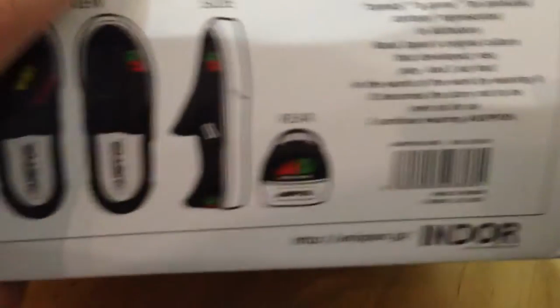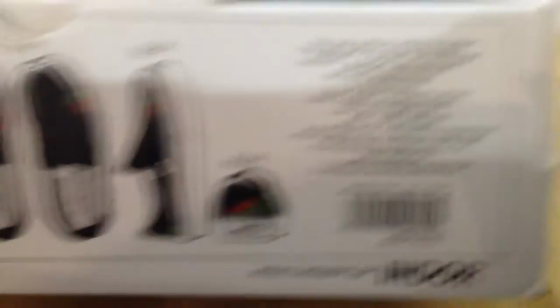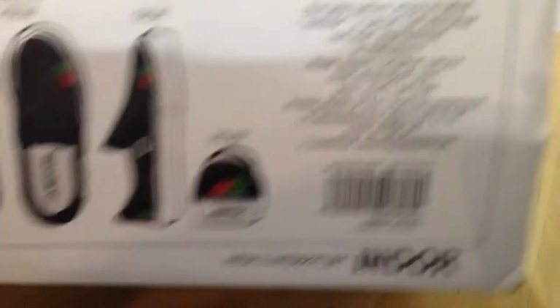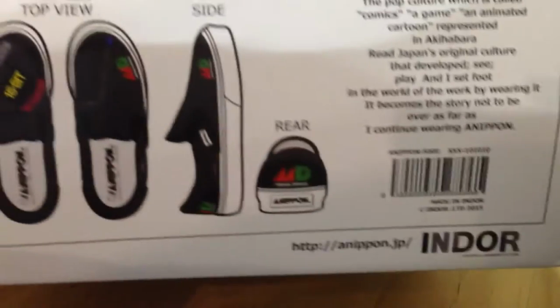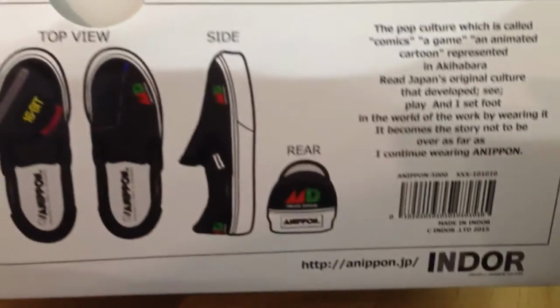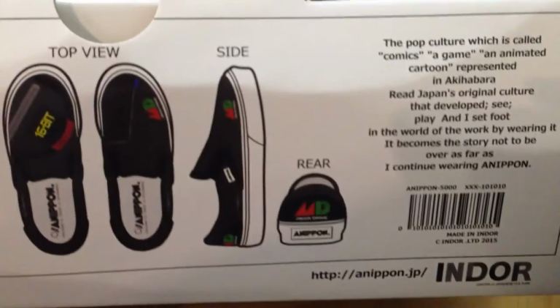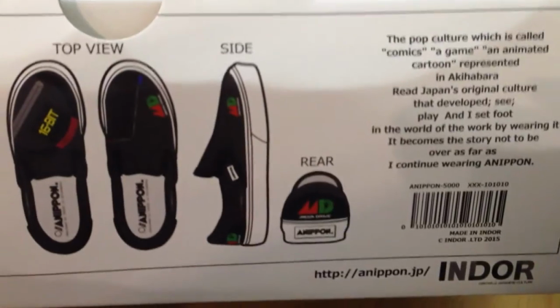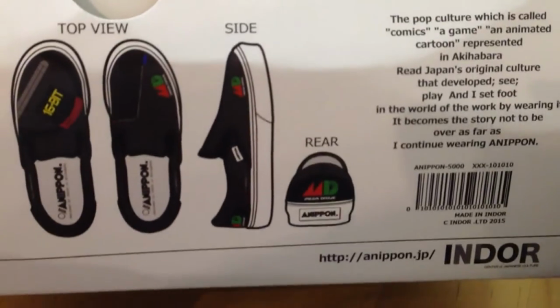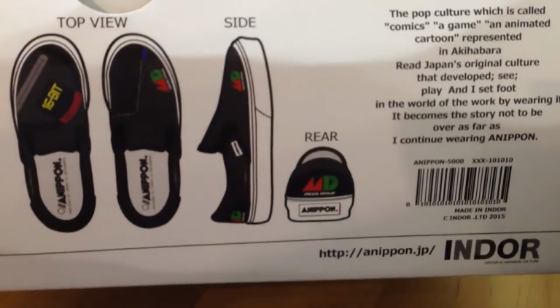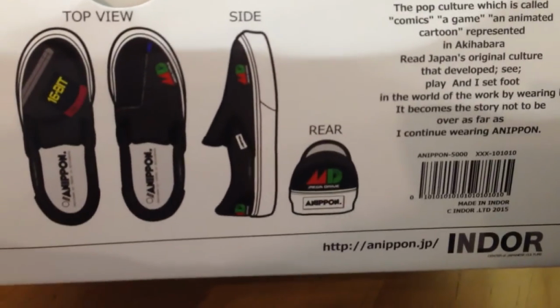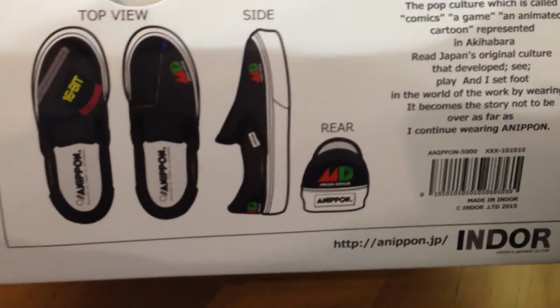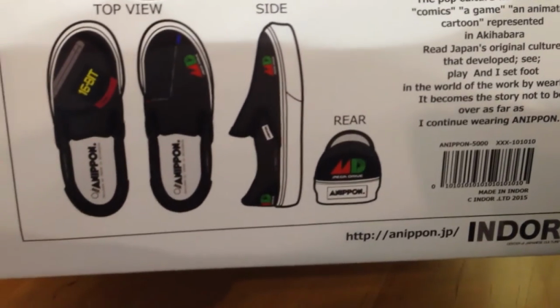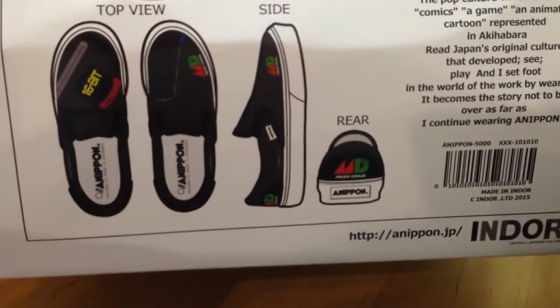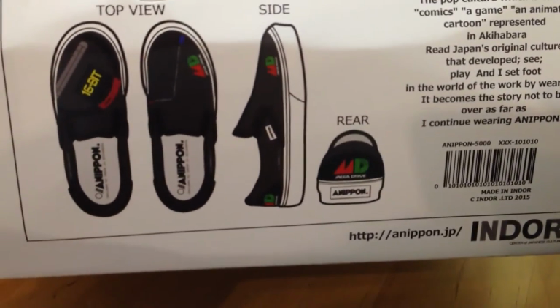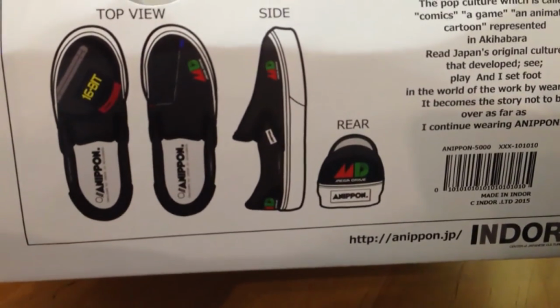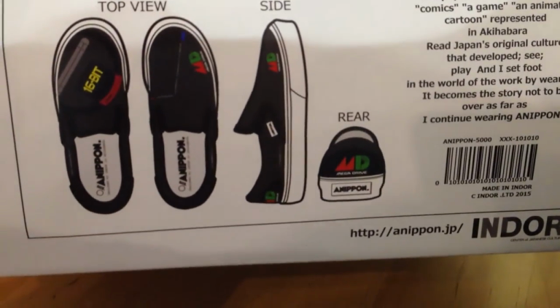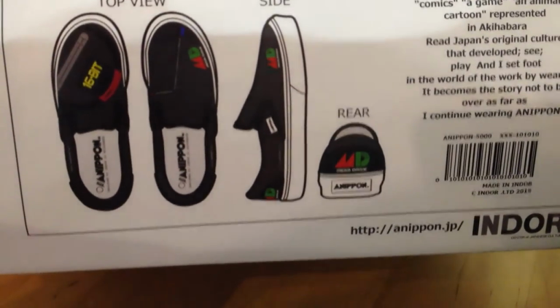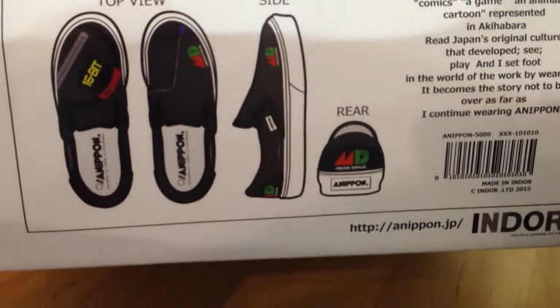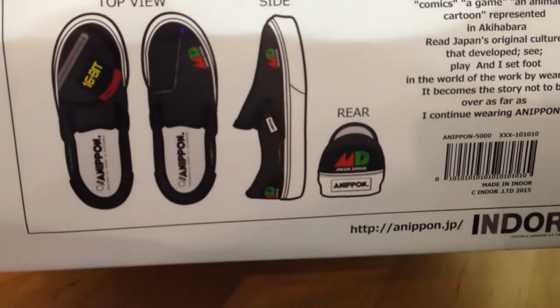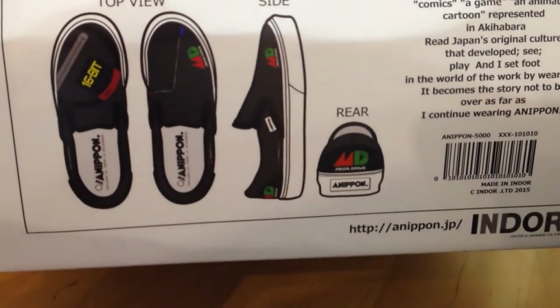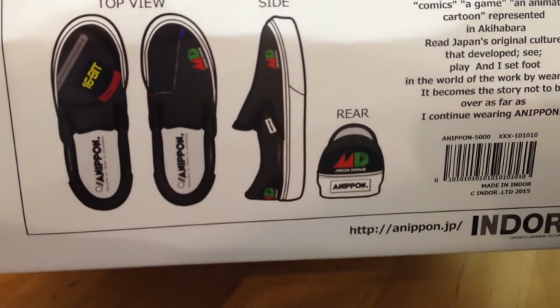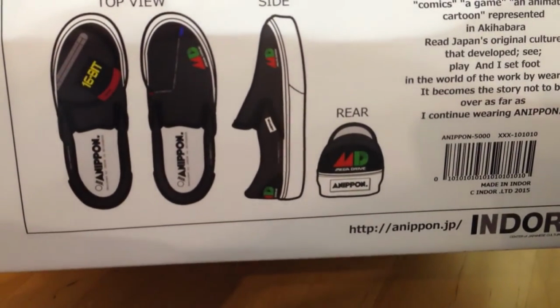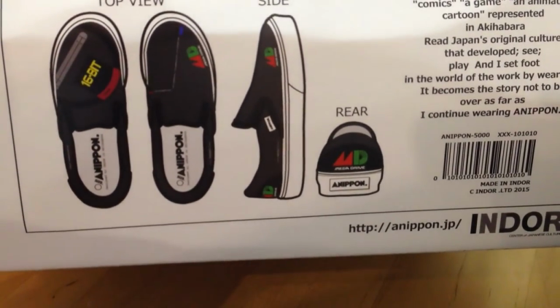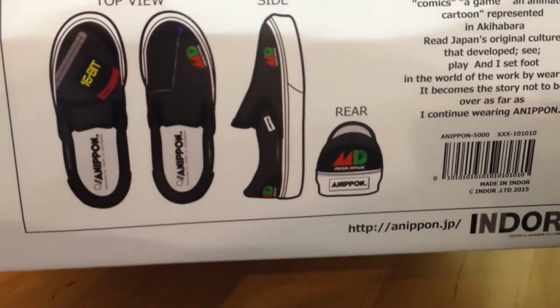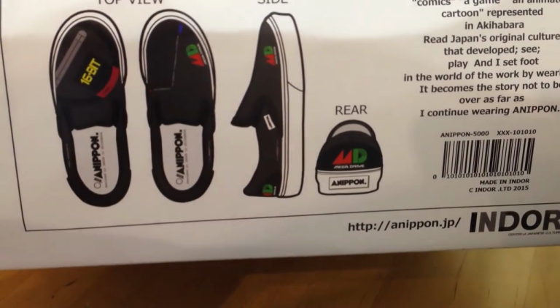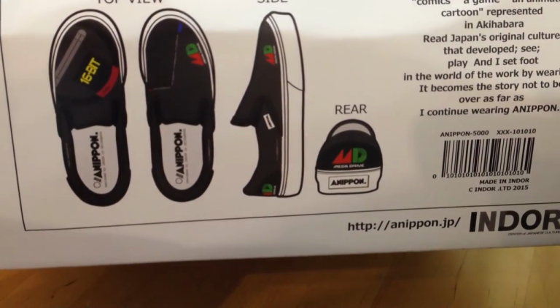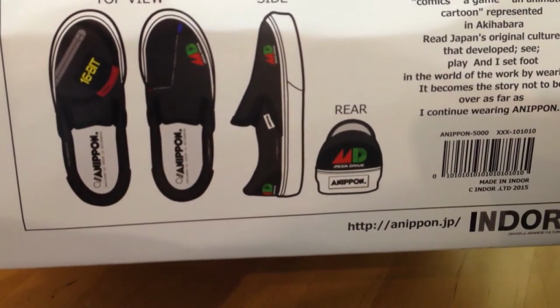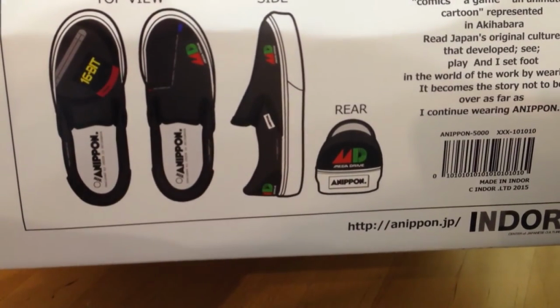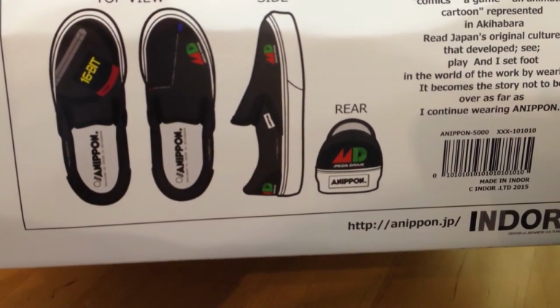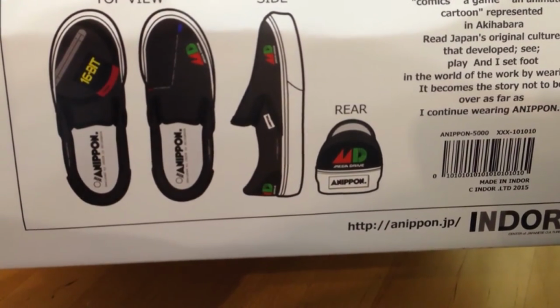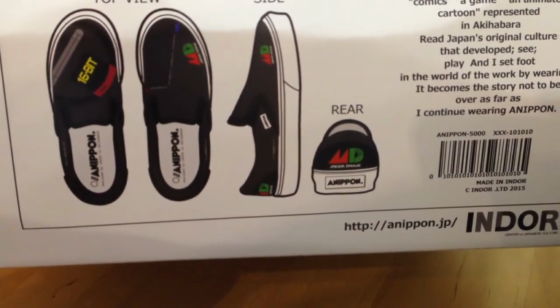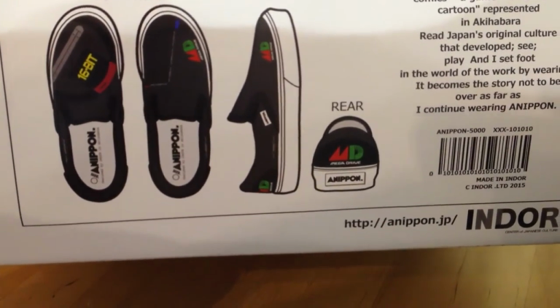You can see there, they're sort of slip-ons, got the logo on the front and on the back there.